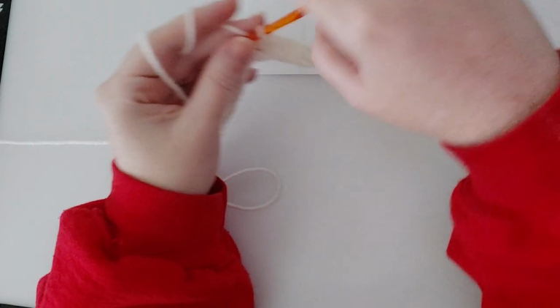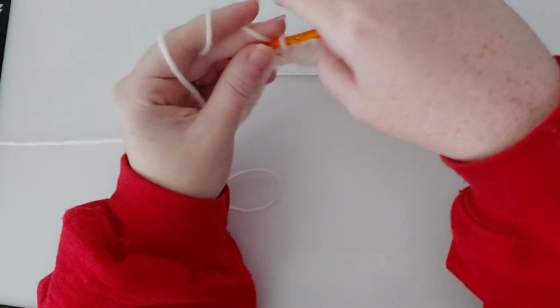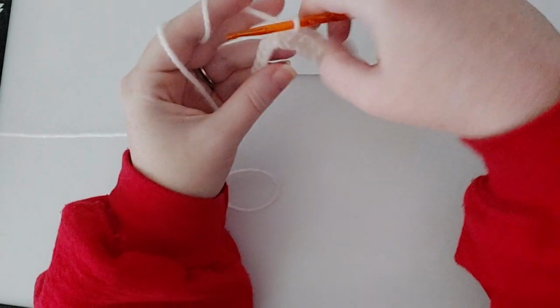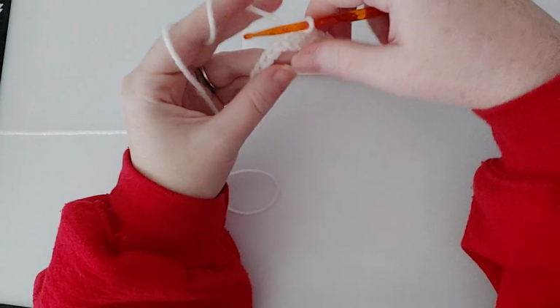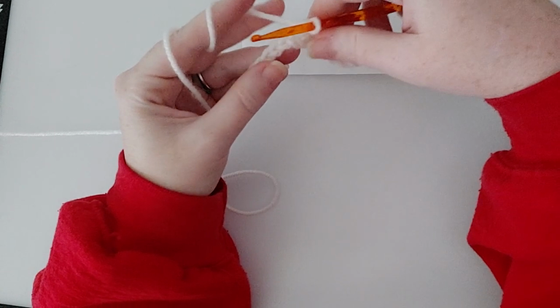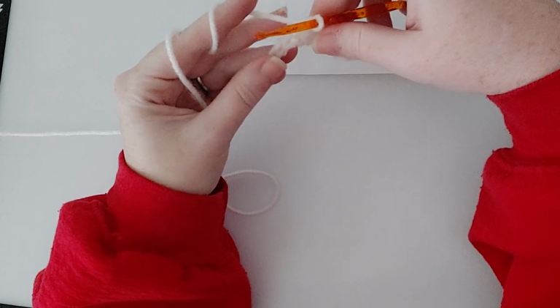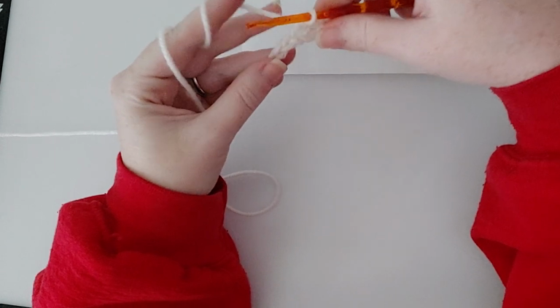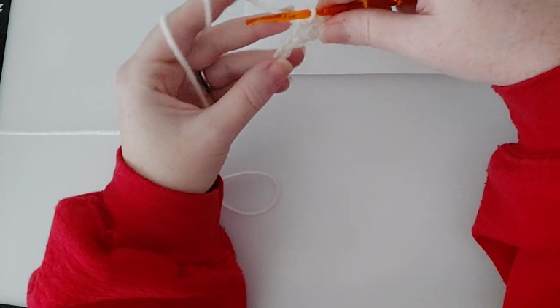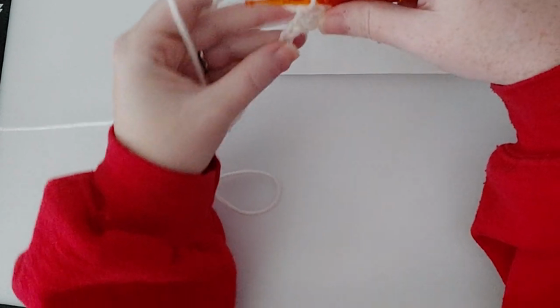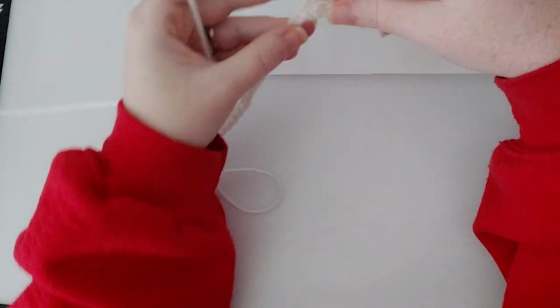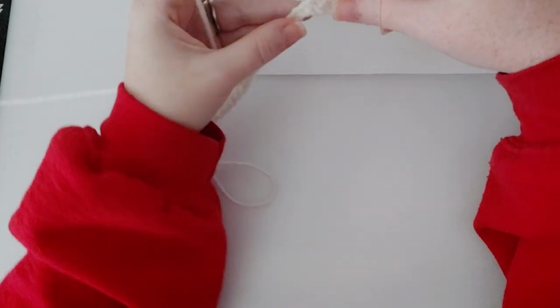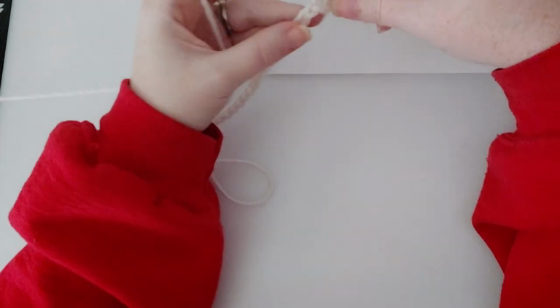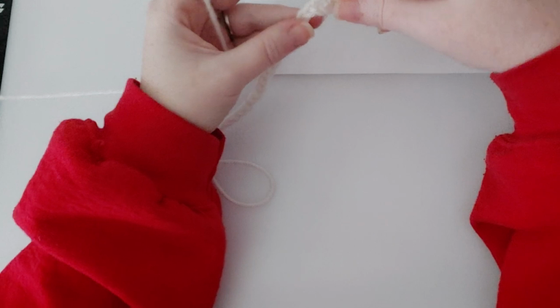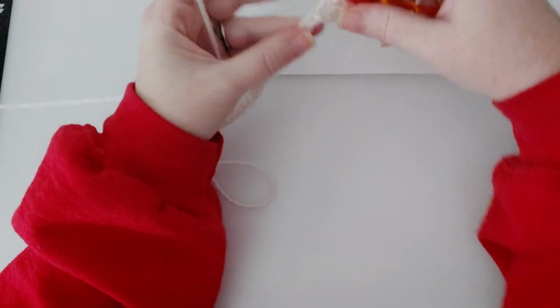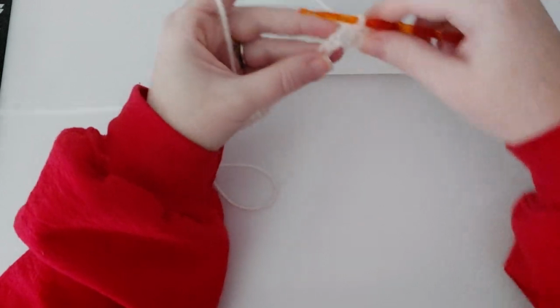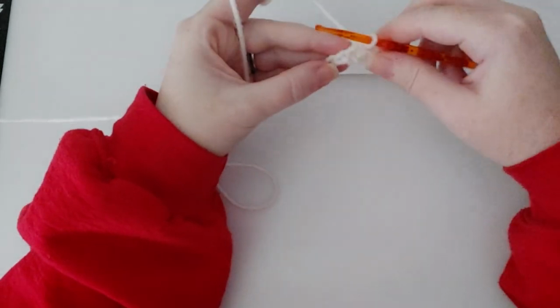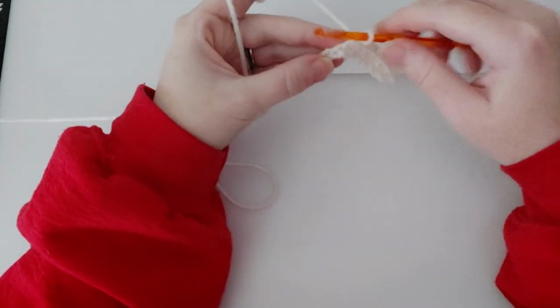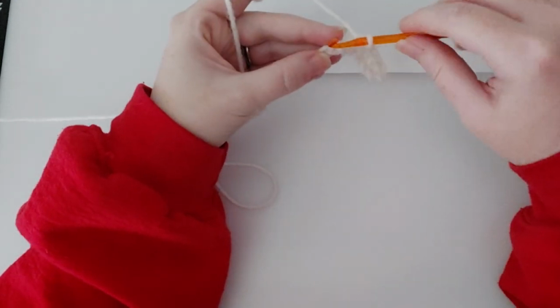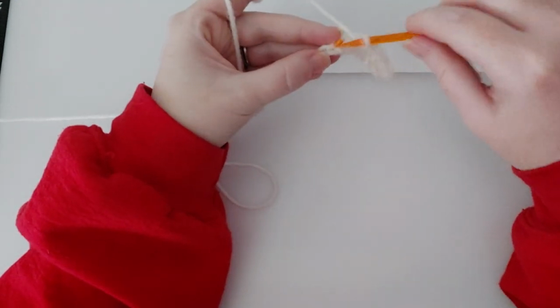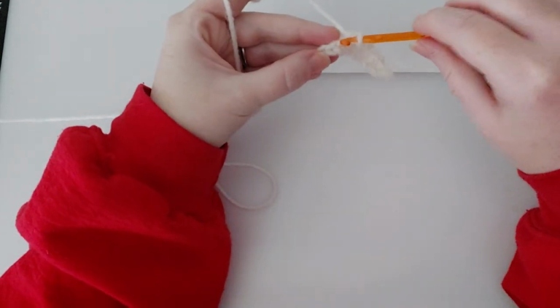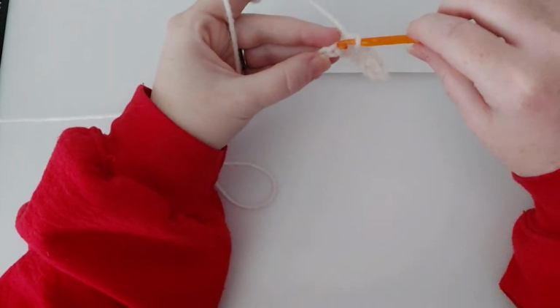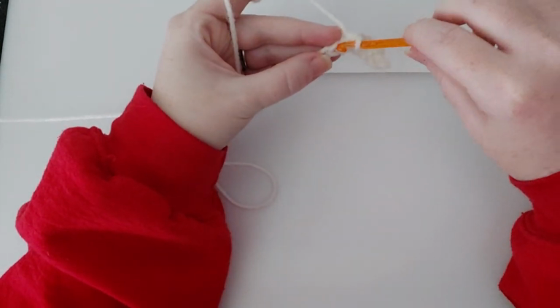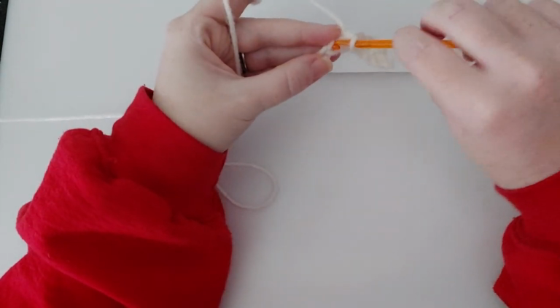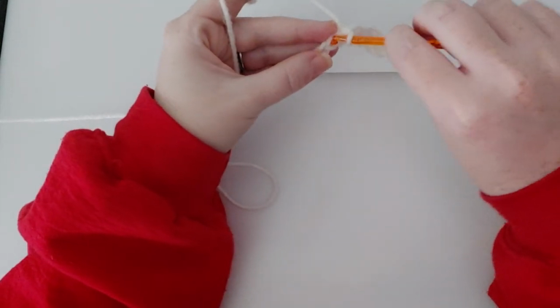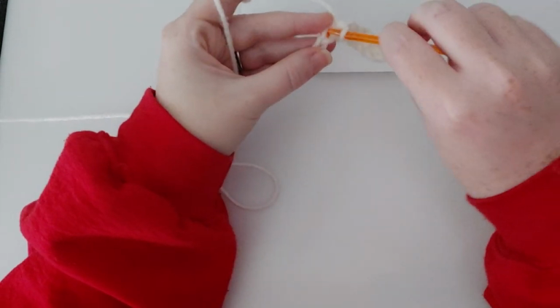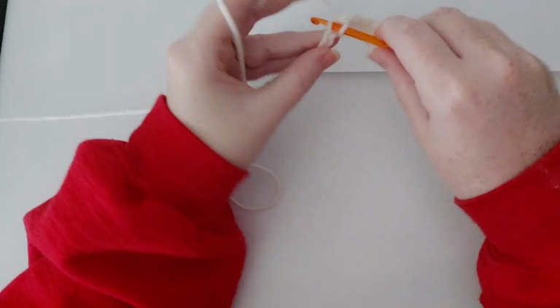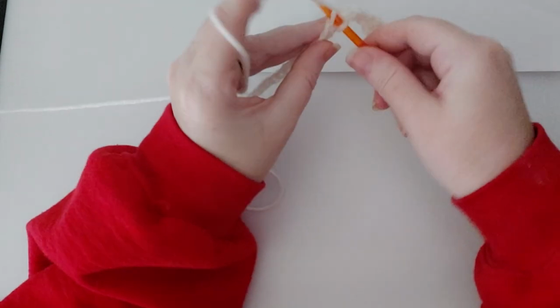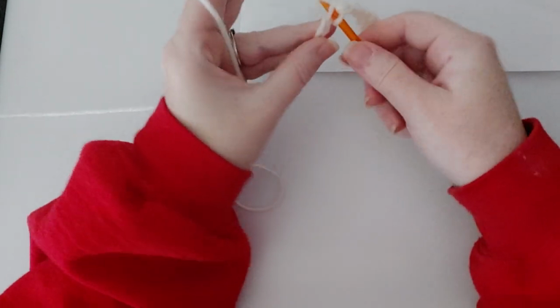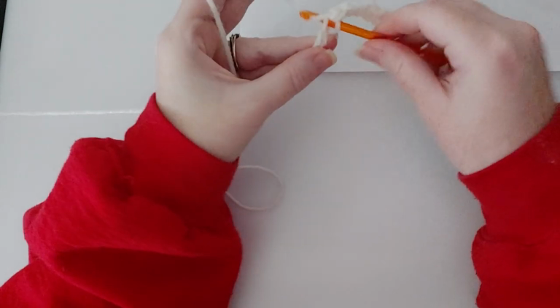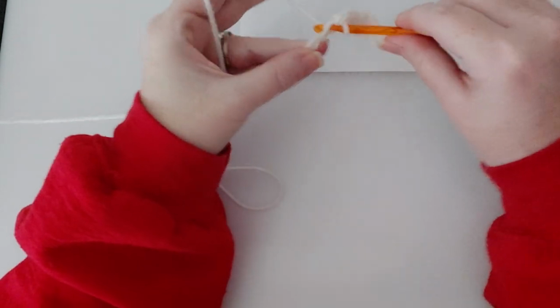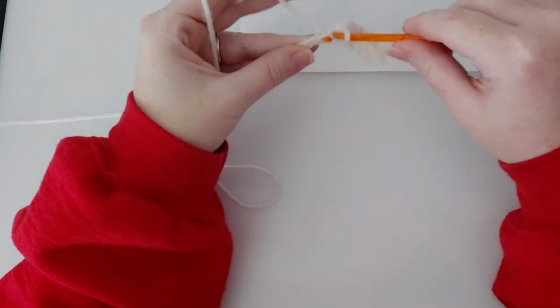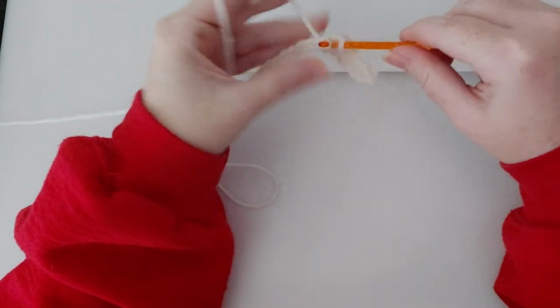You go in, grab the yarn, pull it through — there's two loops — grab the yarn again, pull it through both loops. That is six single crochets. Now real quick, I just want to show you guys: if you happen to lose count, the little V's in the top of the single crochets — one, two, three, four, five, six — that's how you can count your stitches and tell how many you've already done. I'm going to go ahead and finish this row.